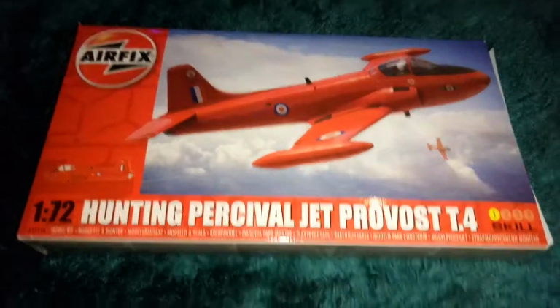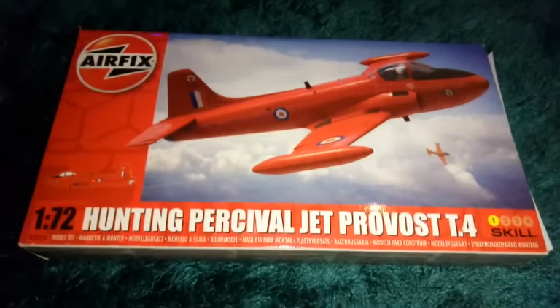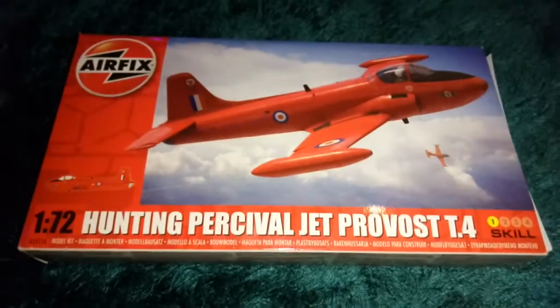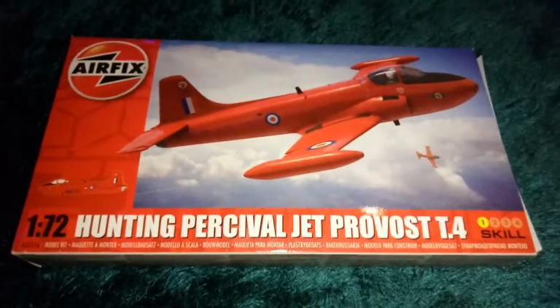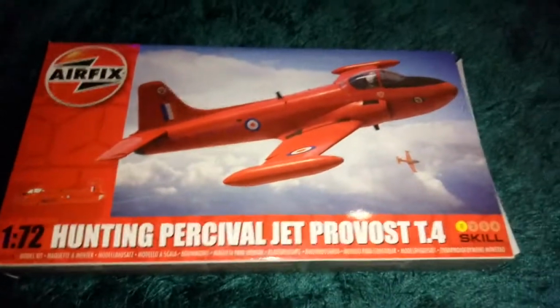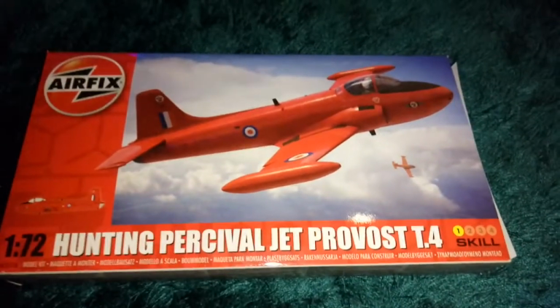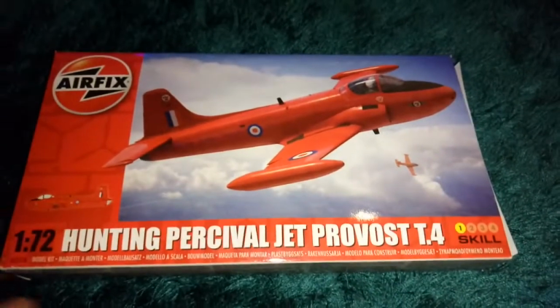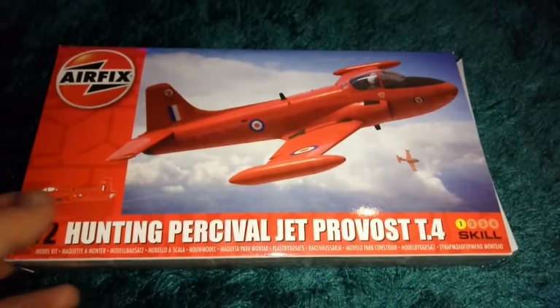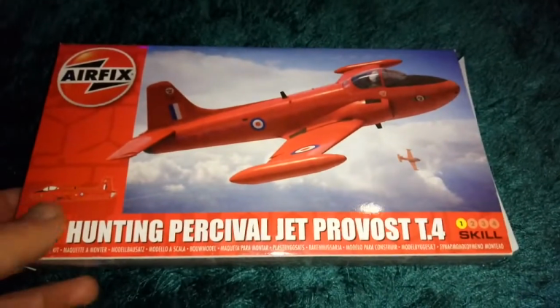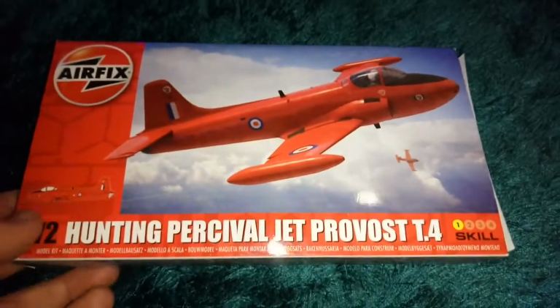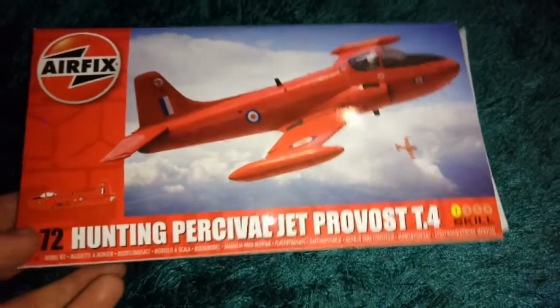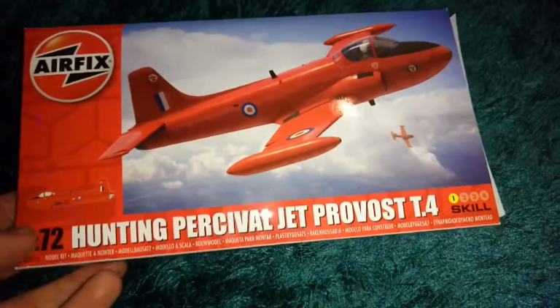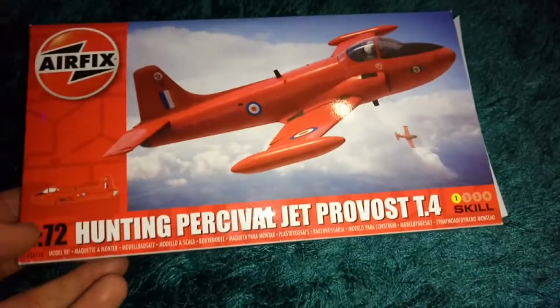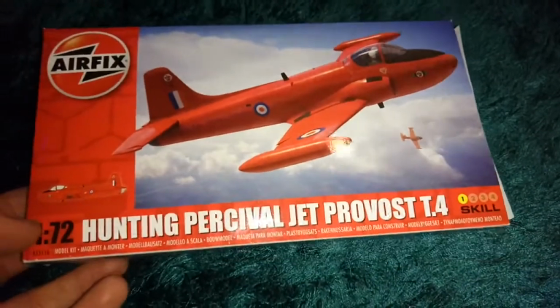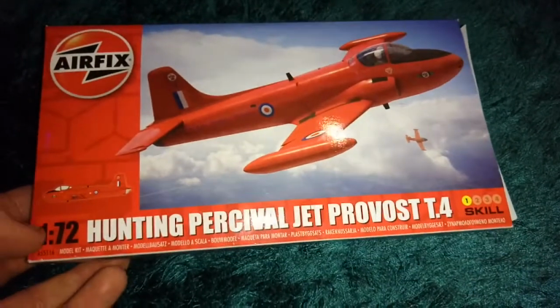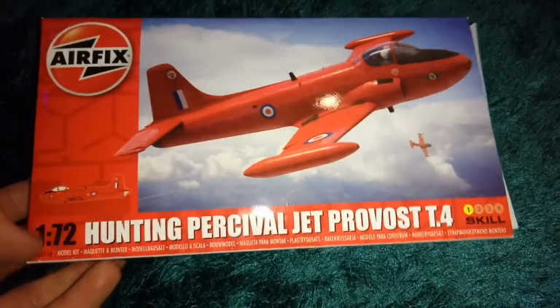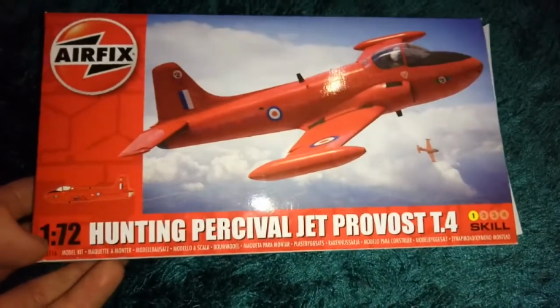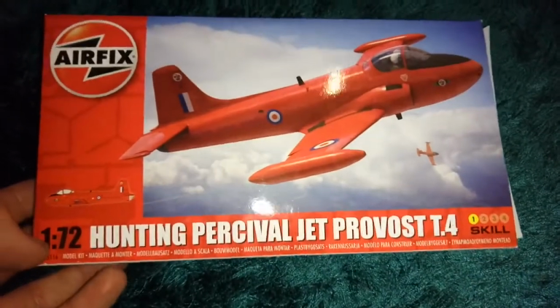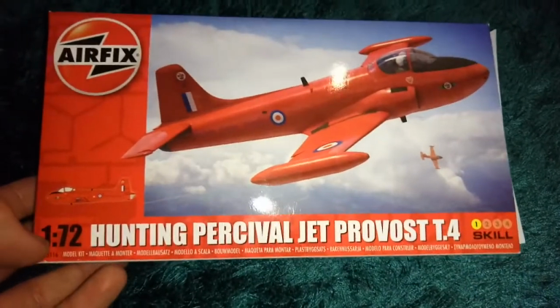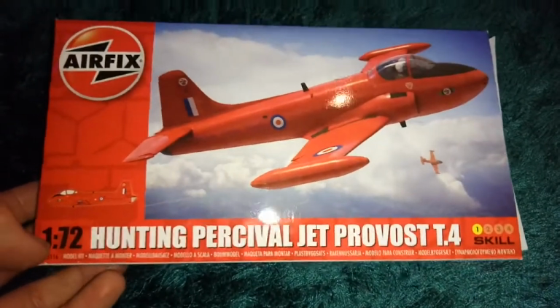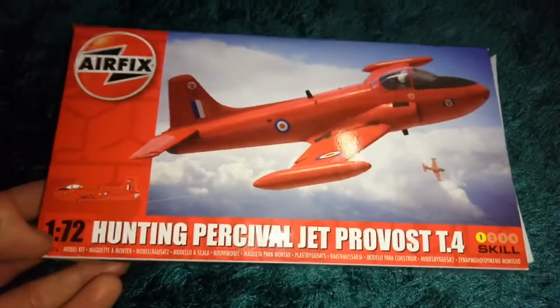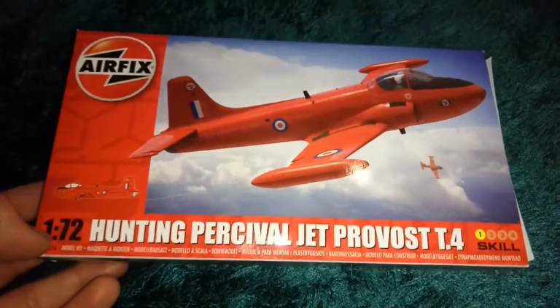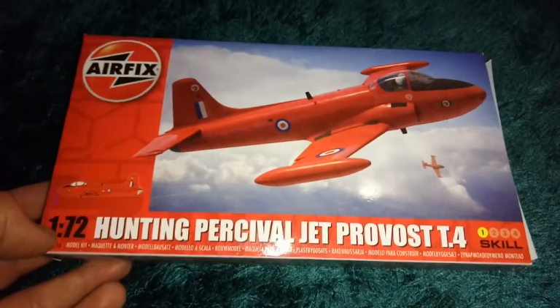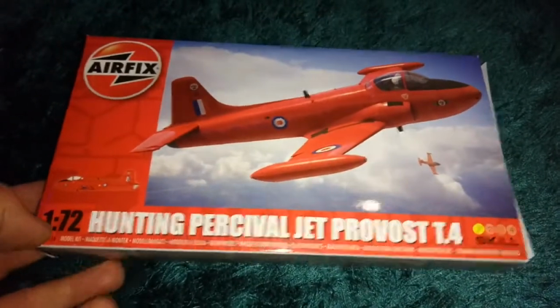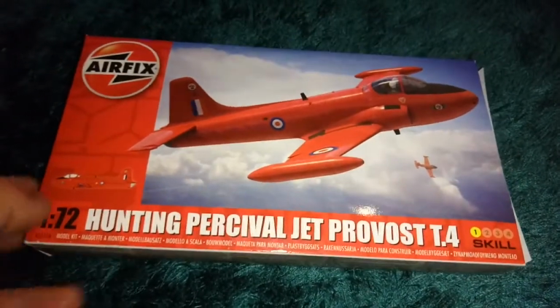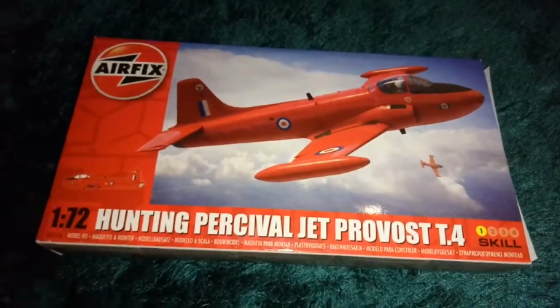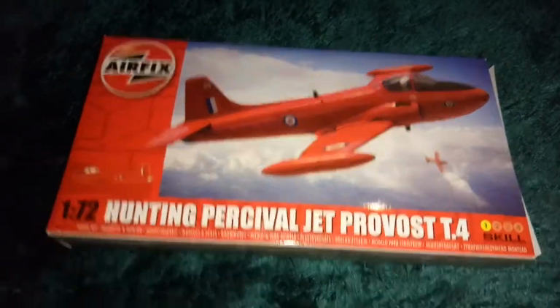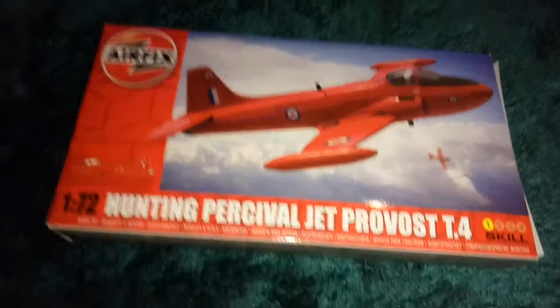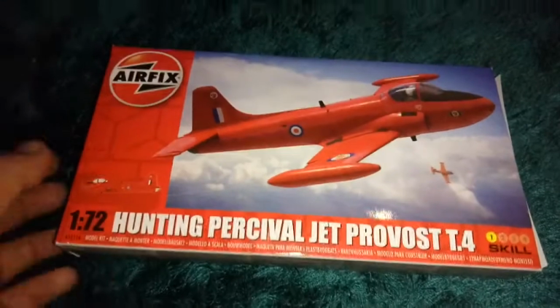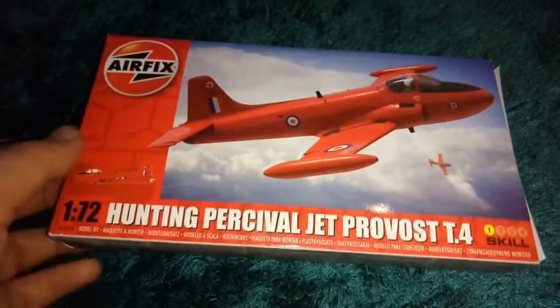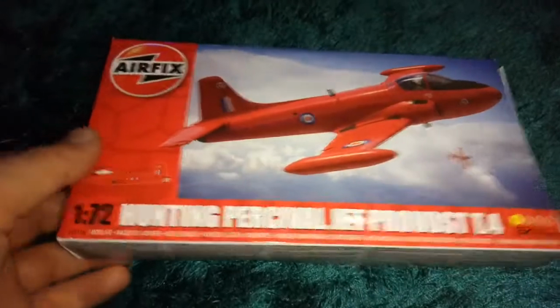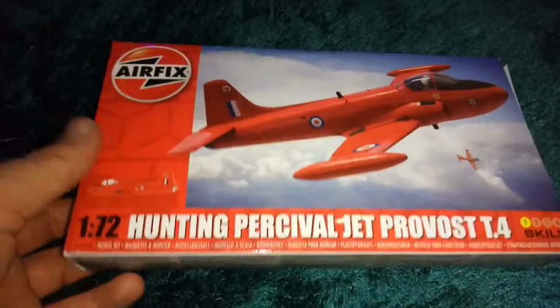Hi guys, how are you all doing? This is MJT Reviews, bringing you the best in model kit reviews. Hope you're all keeping well.